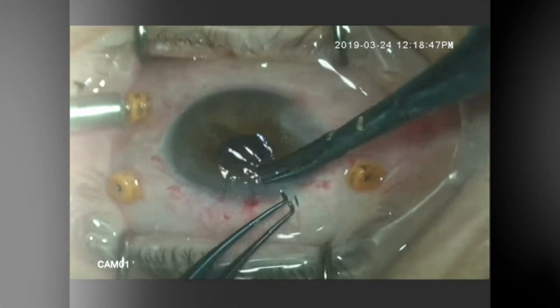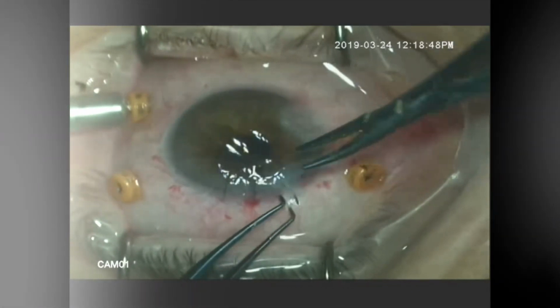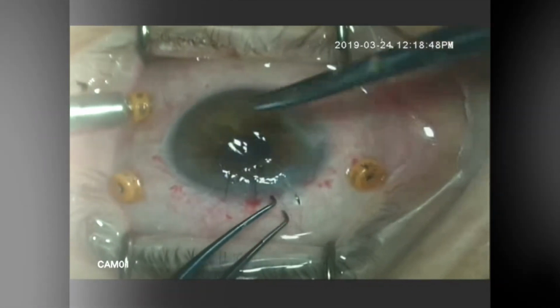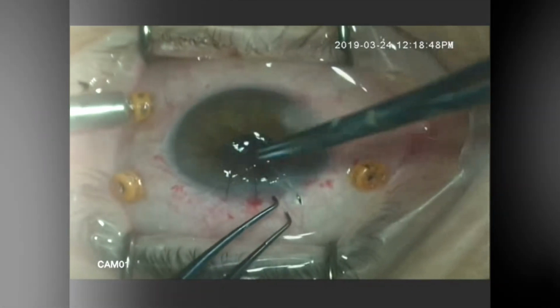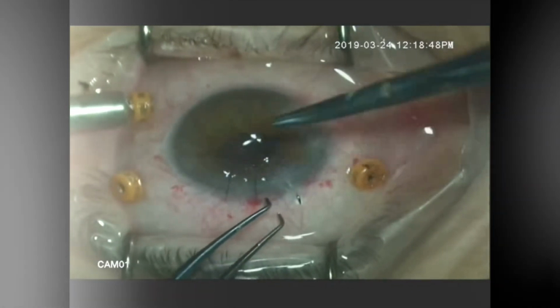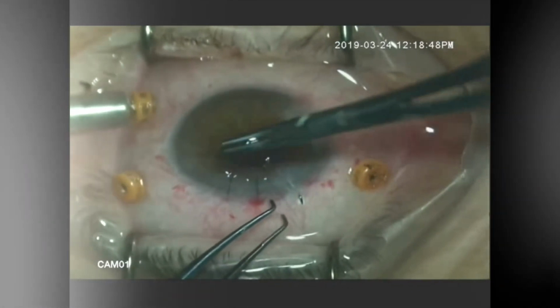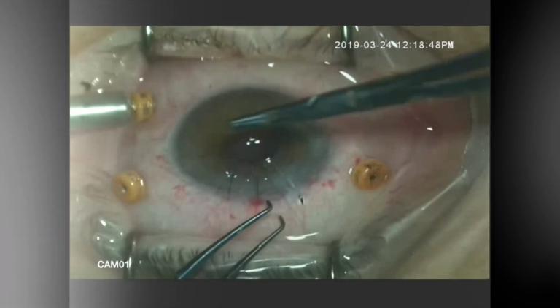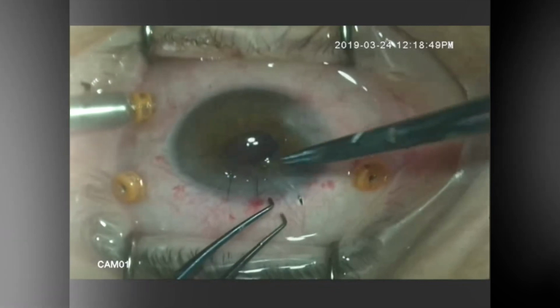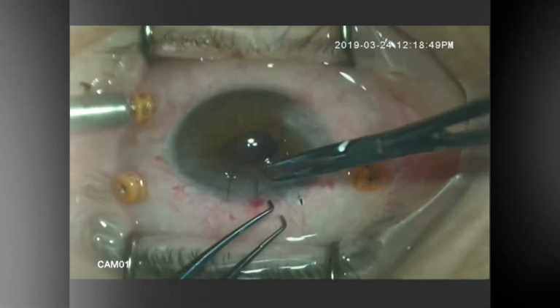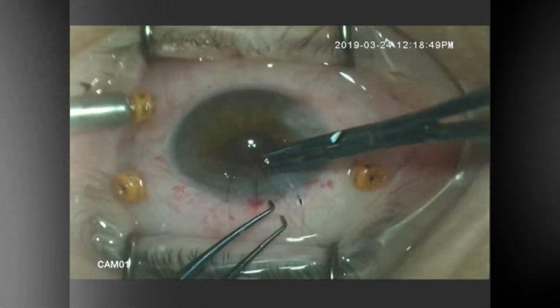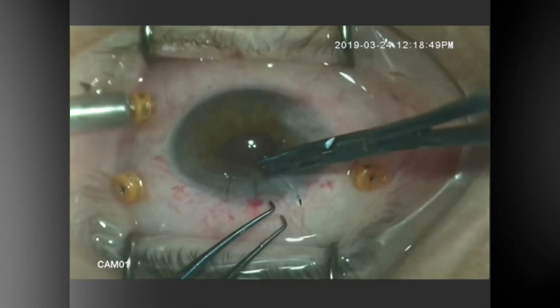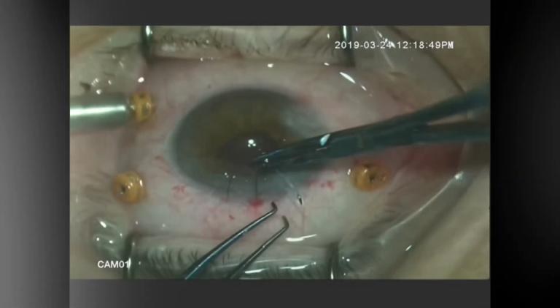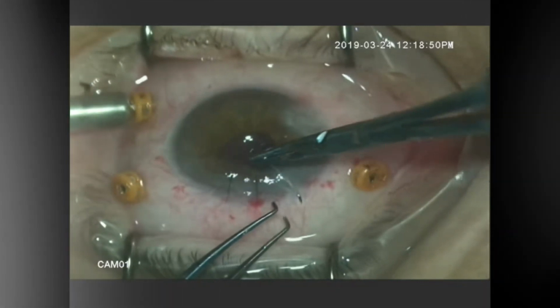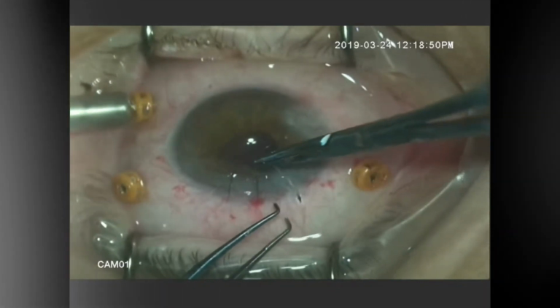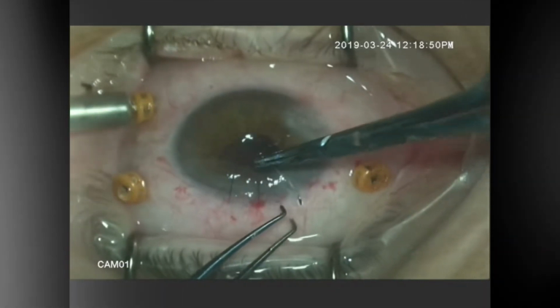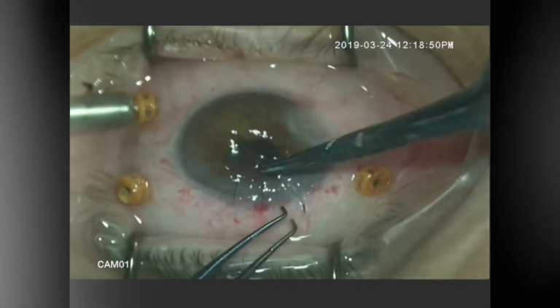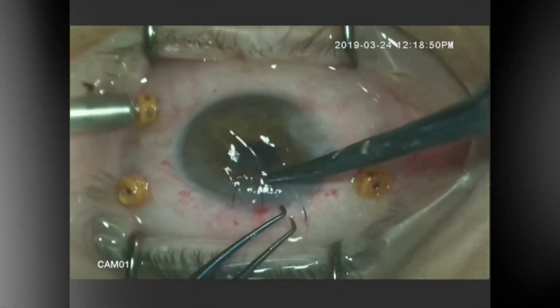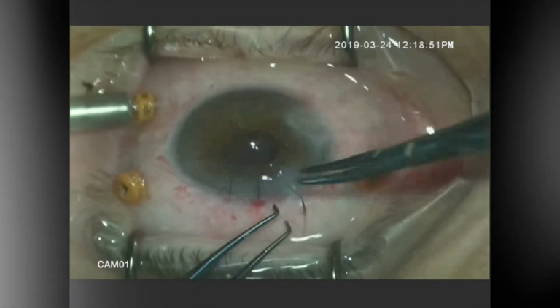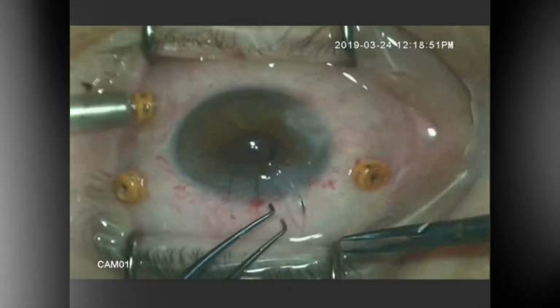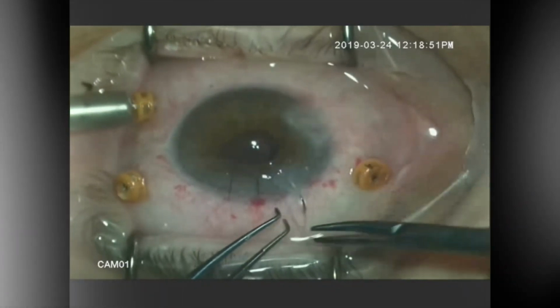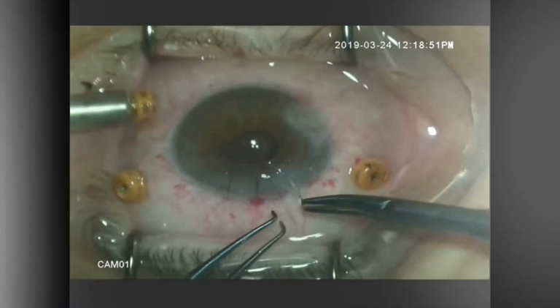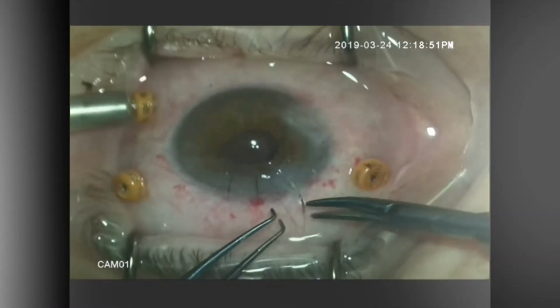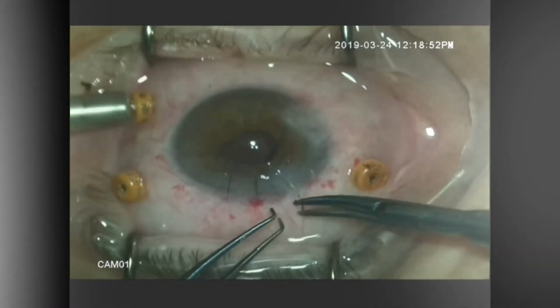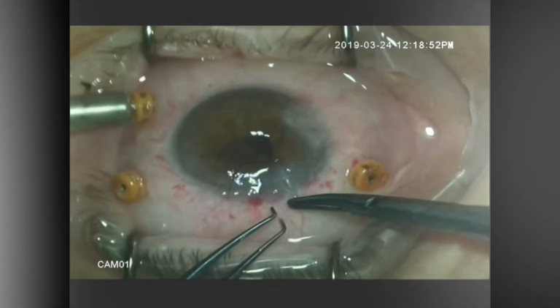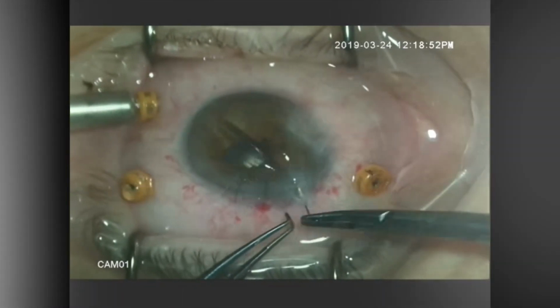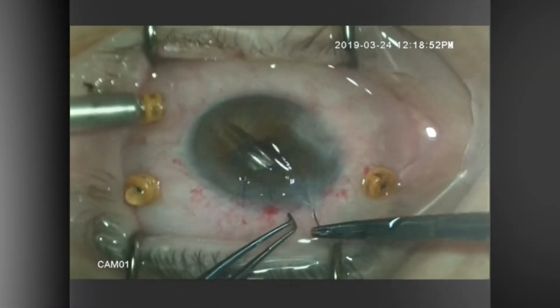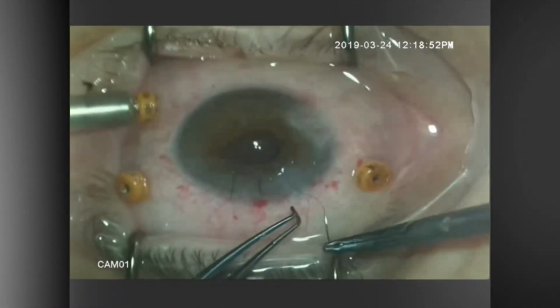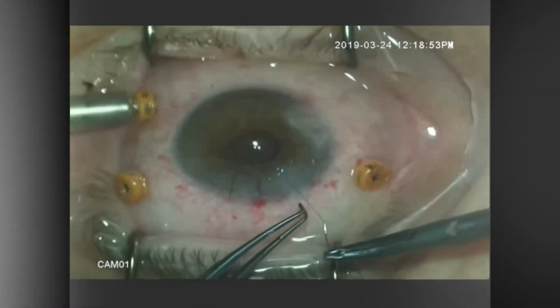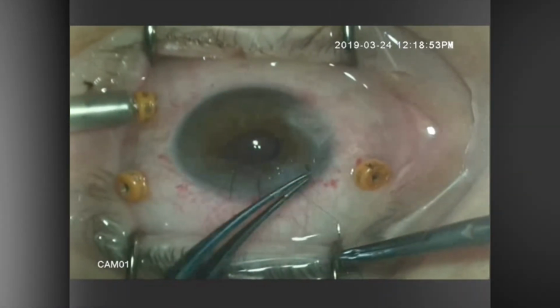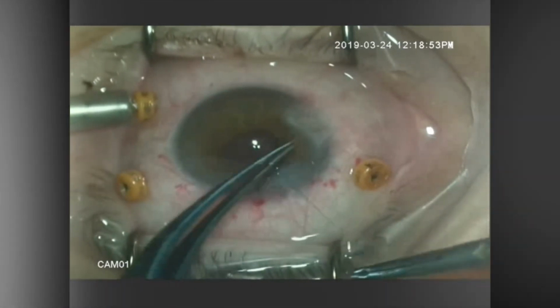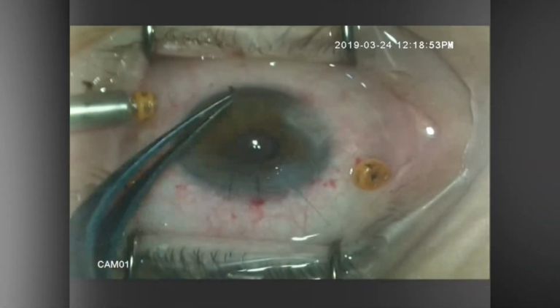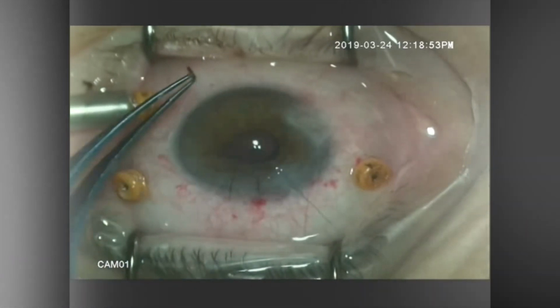The wound will then be sutured, and that will be the end of the case.